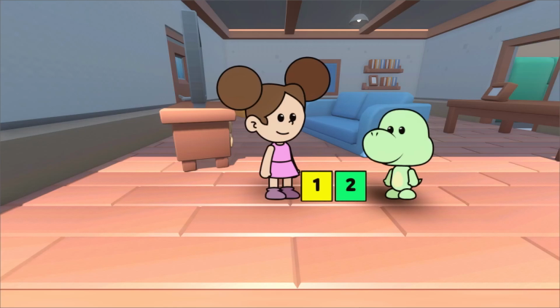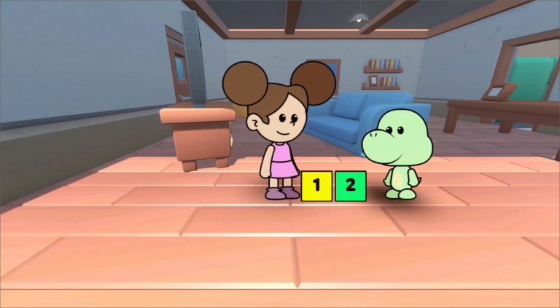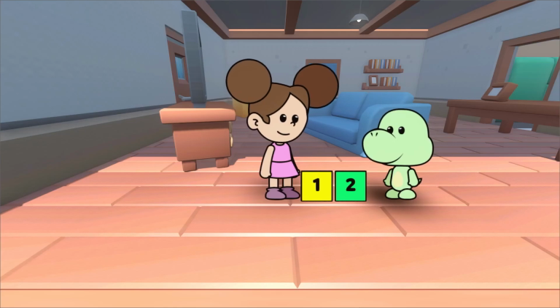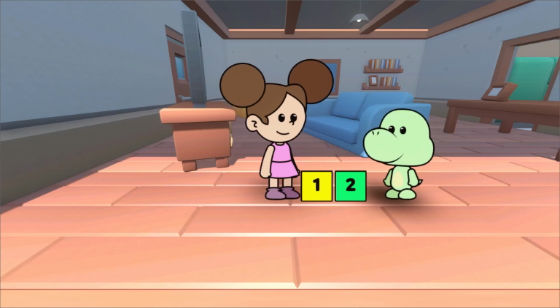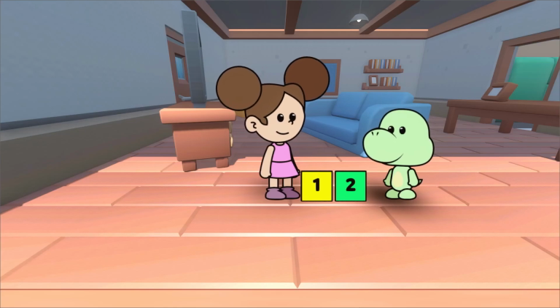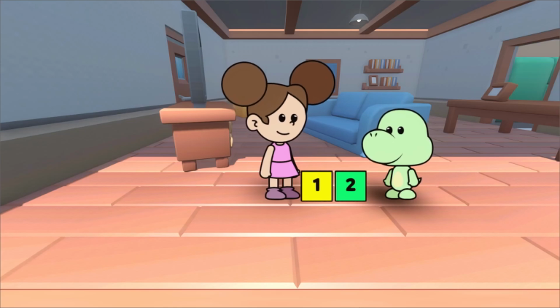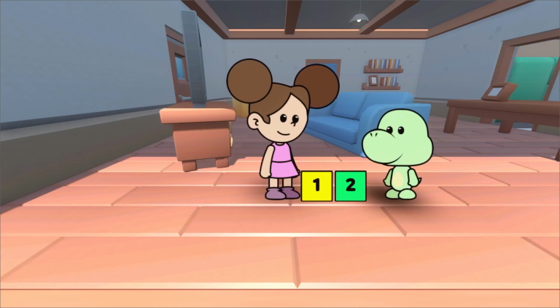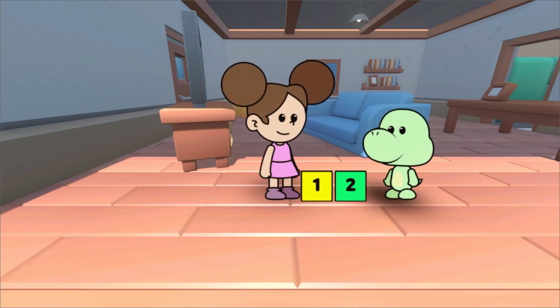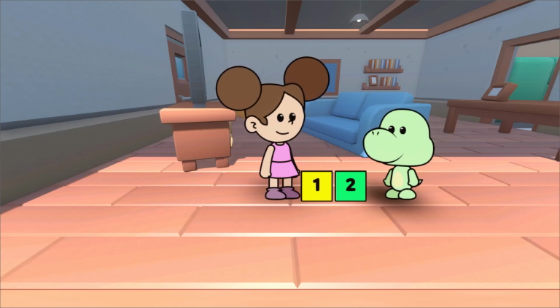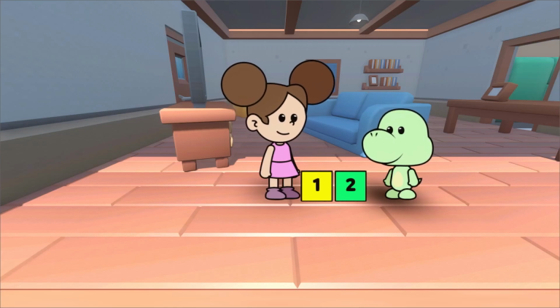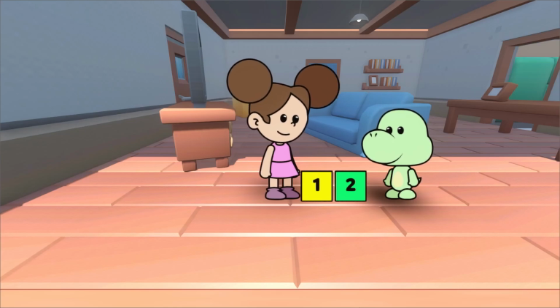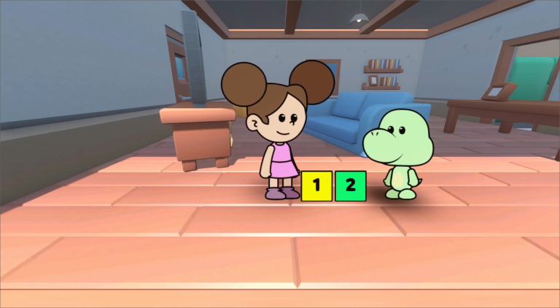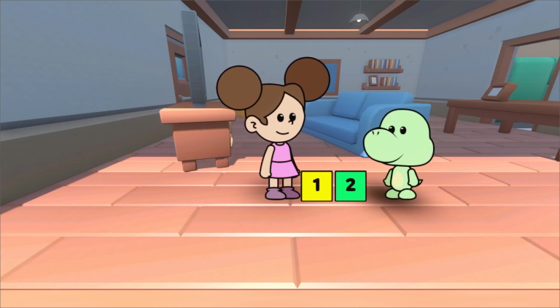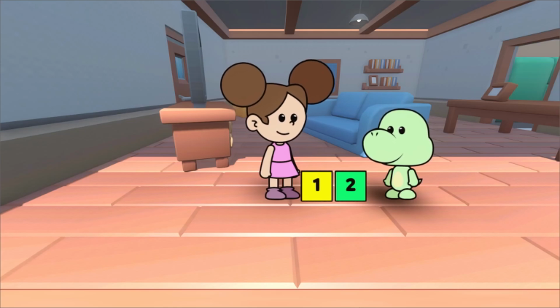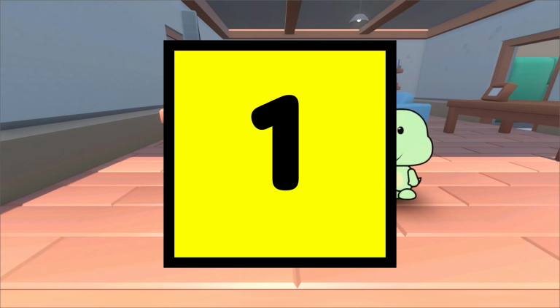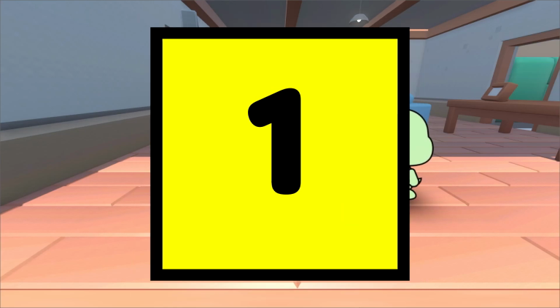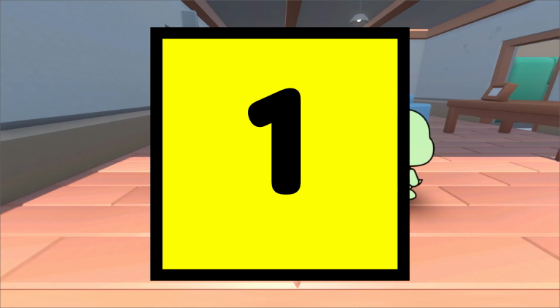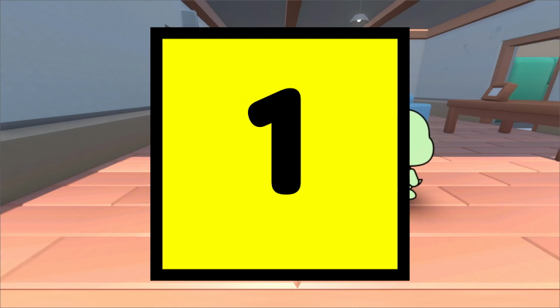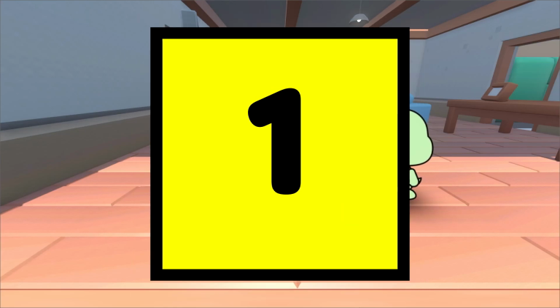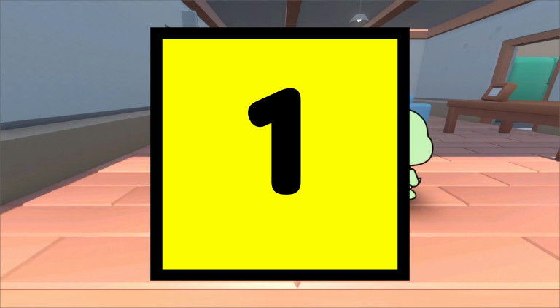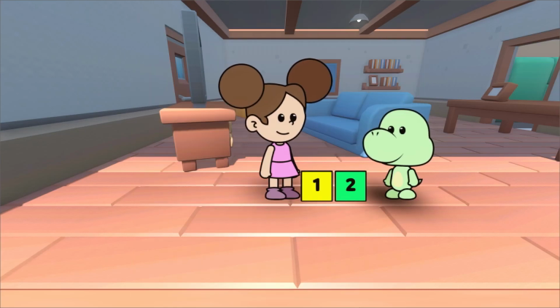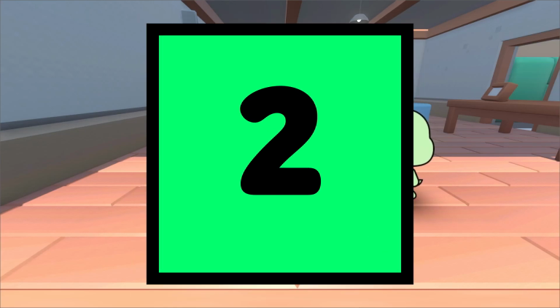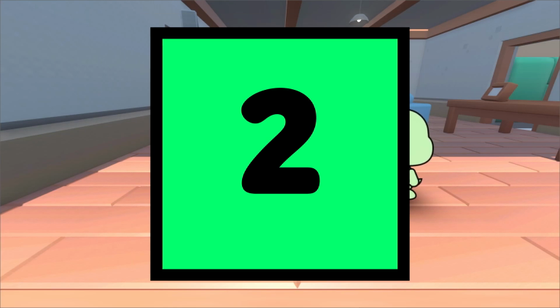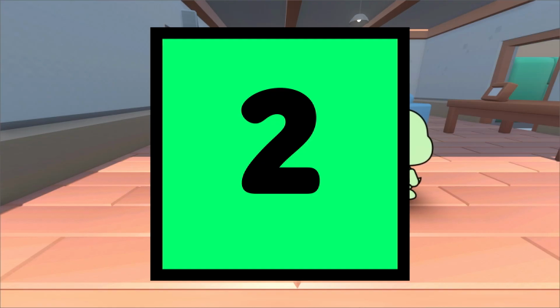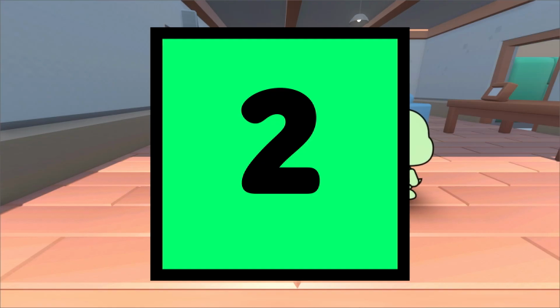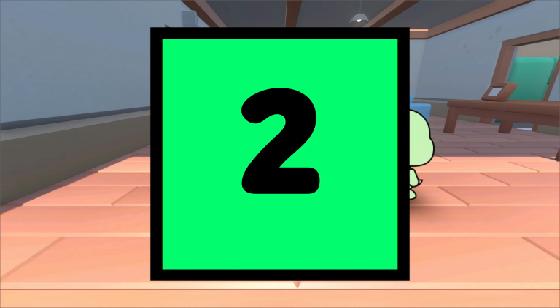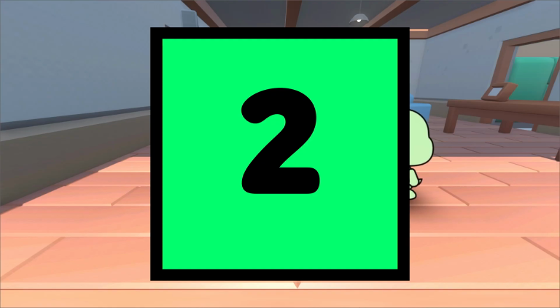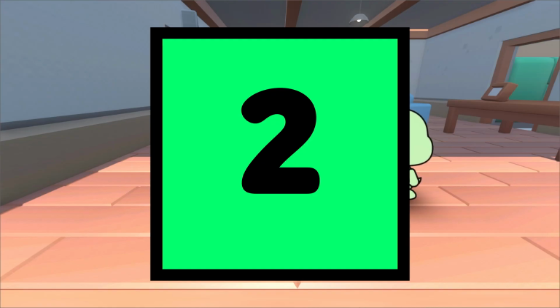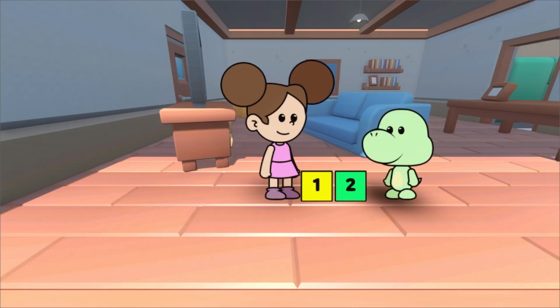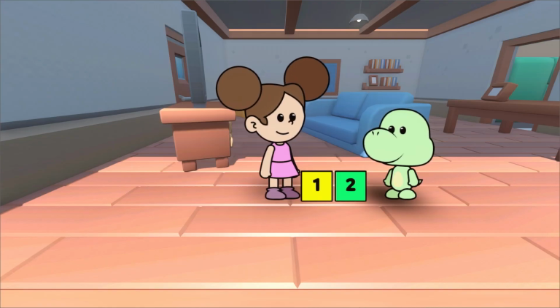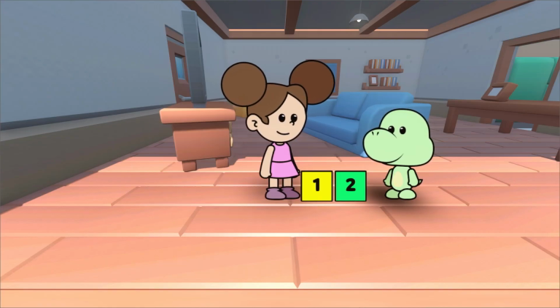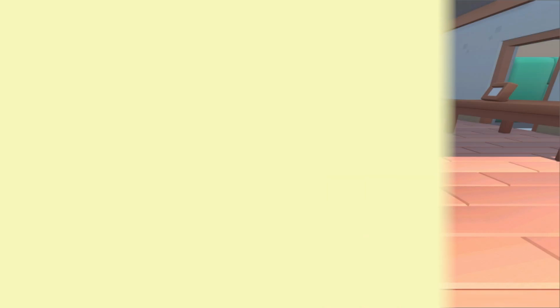We have already learned about the number one and the number two. One is the first number. Two is the second, and comes after one.